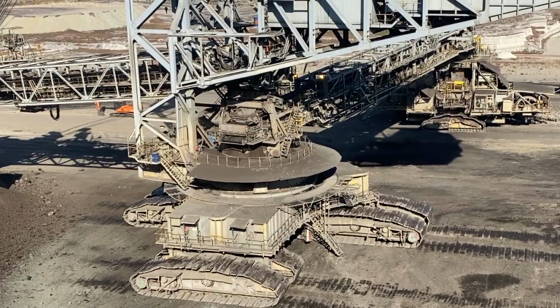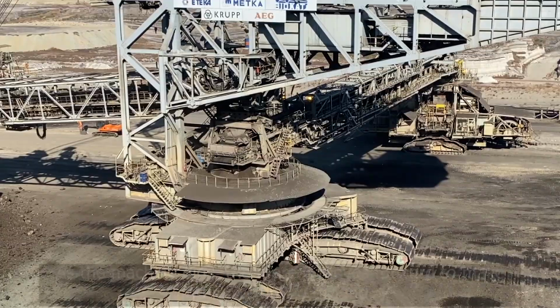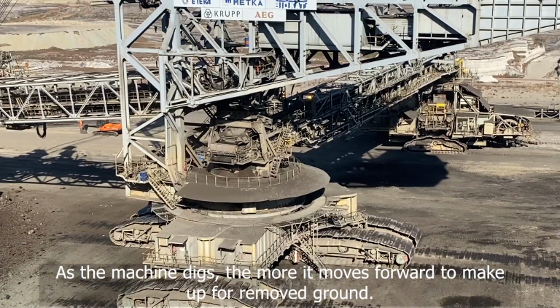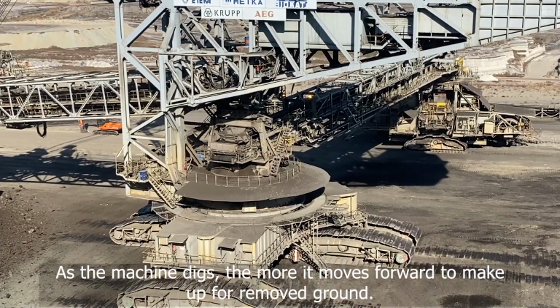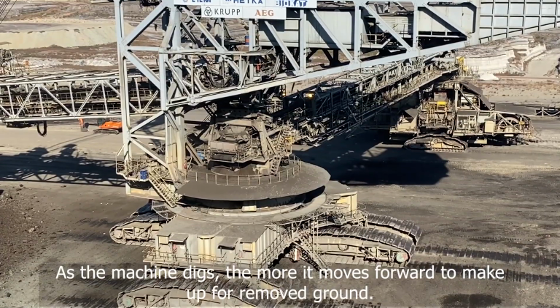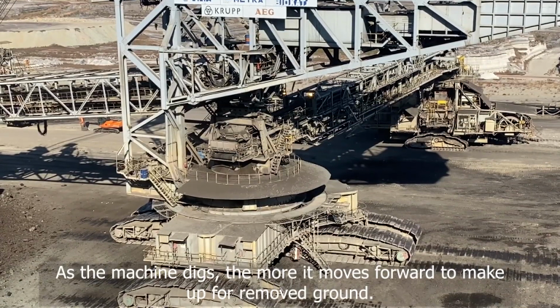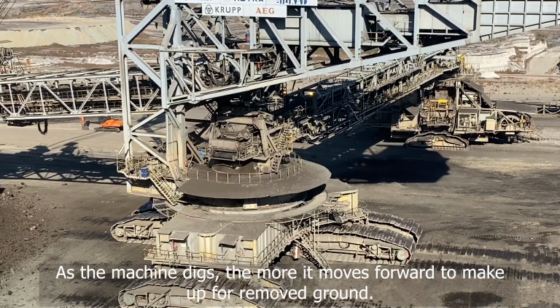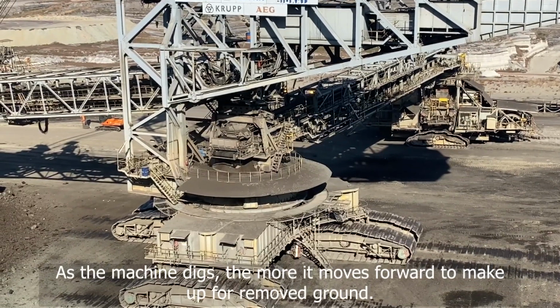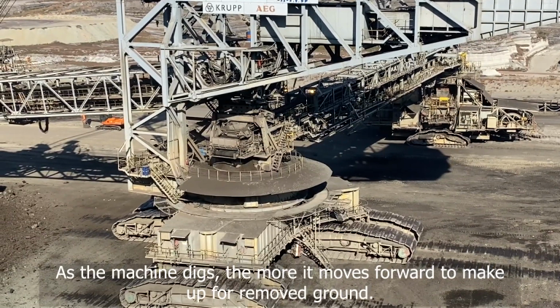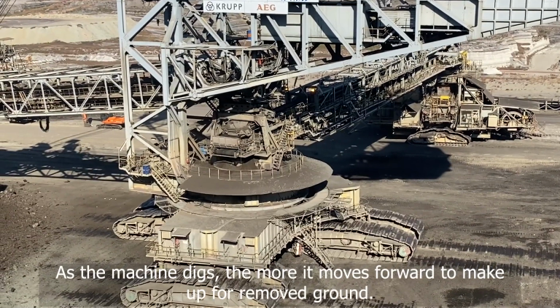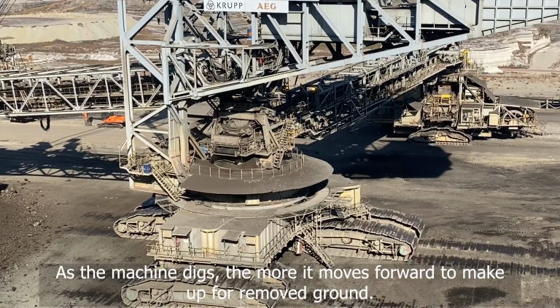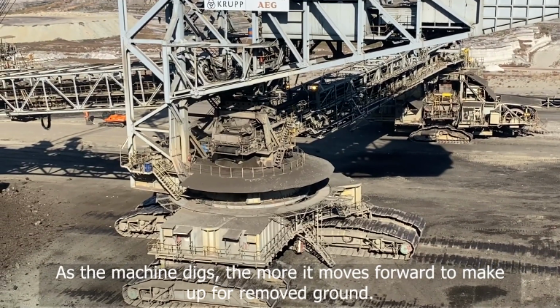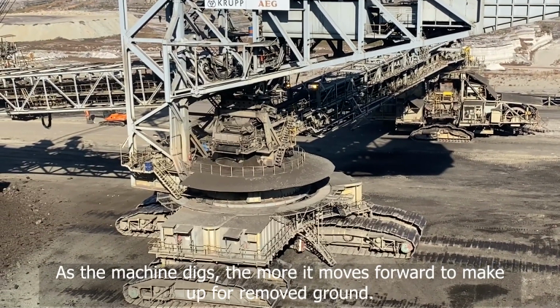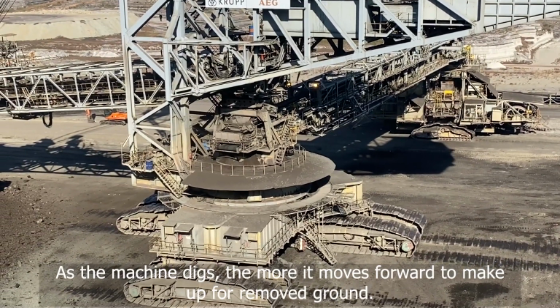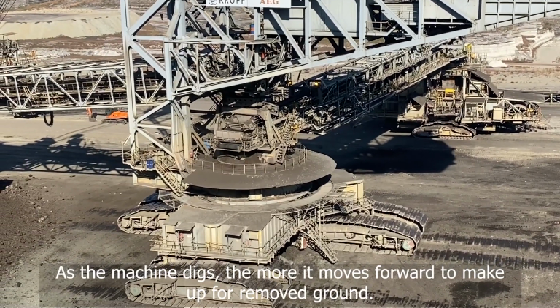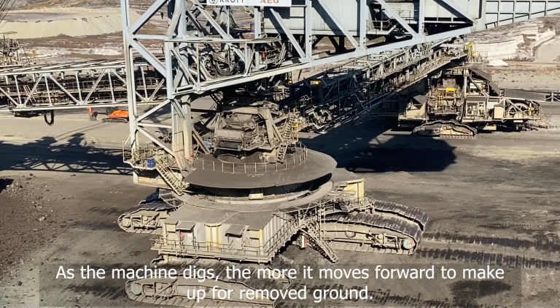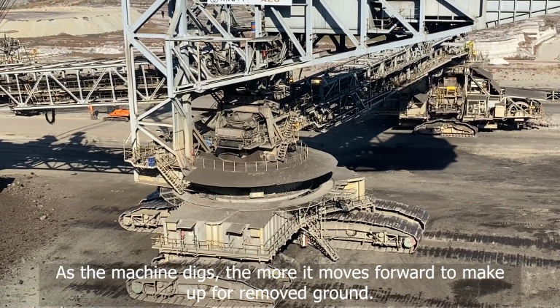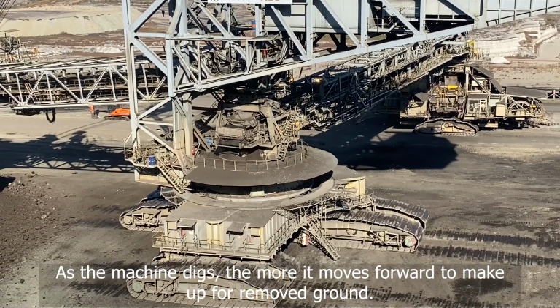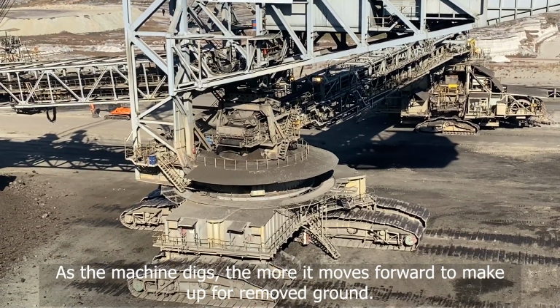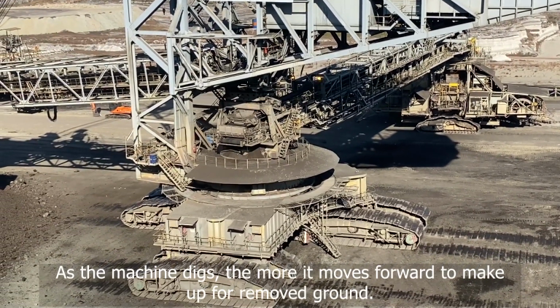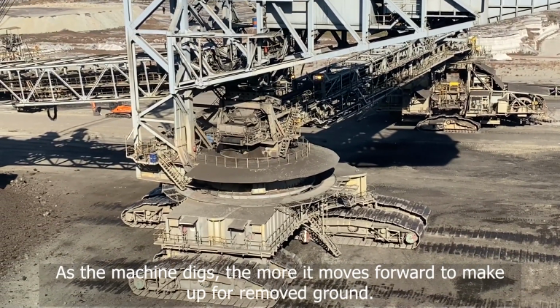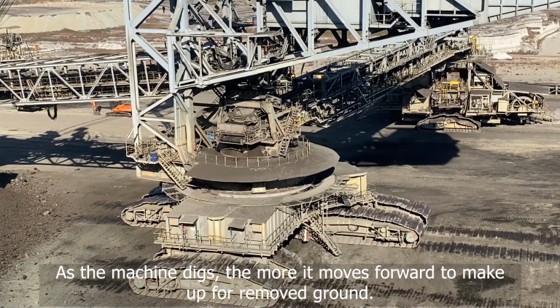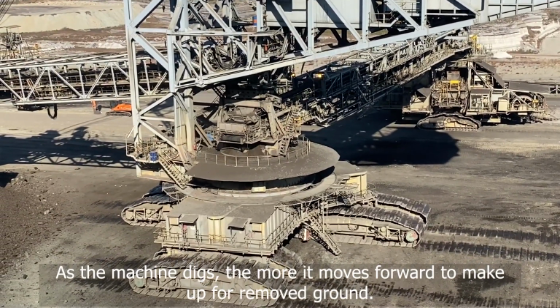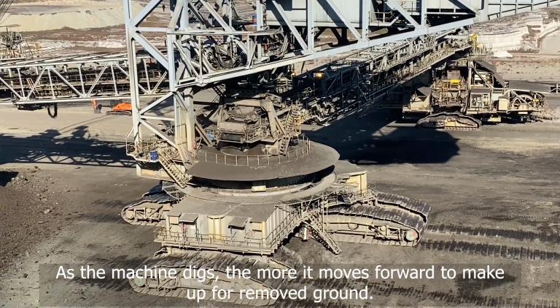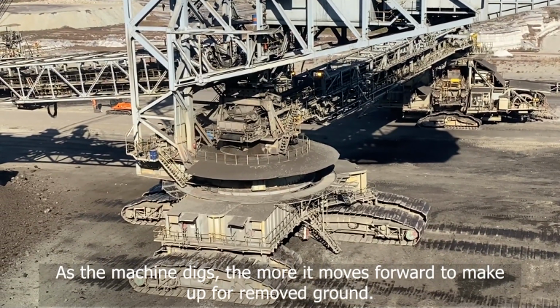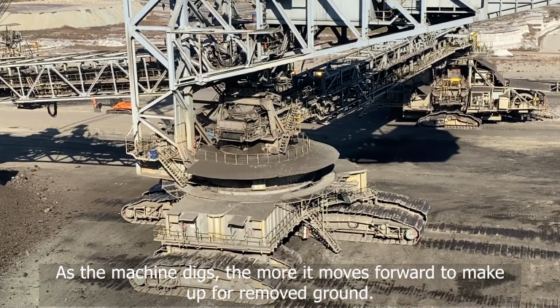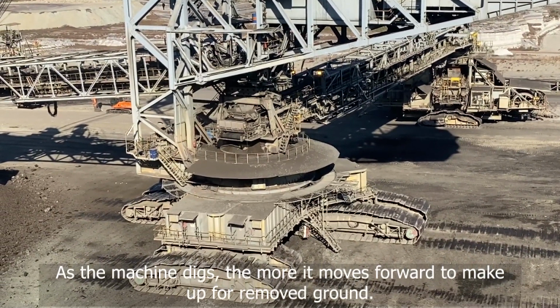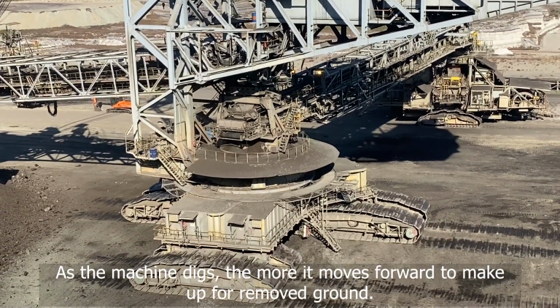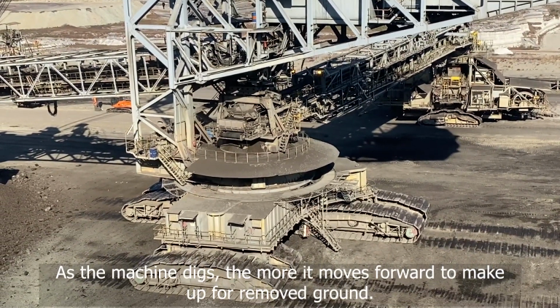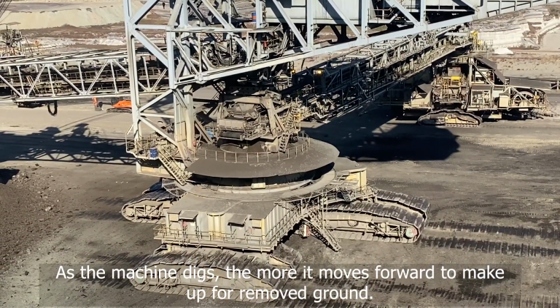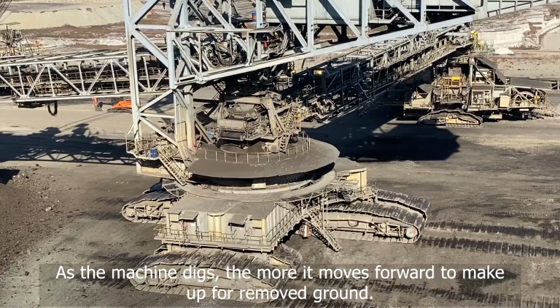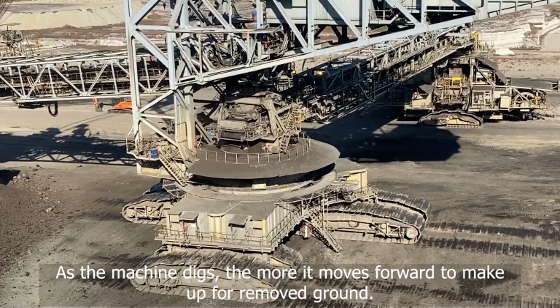As the machine digs, it moves forward to make up for the removed ground.